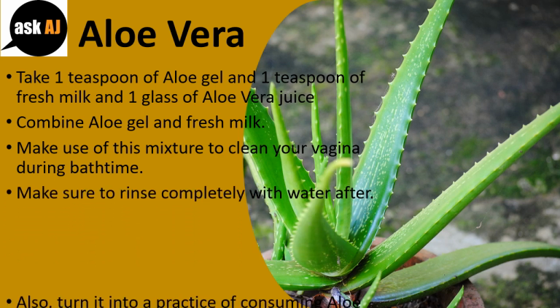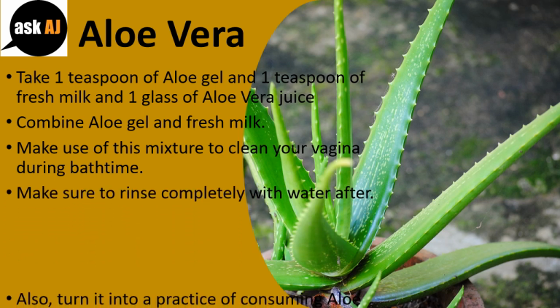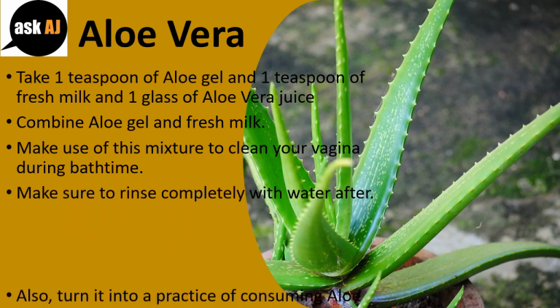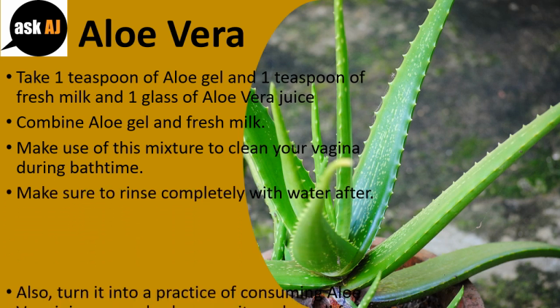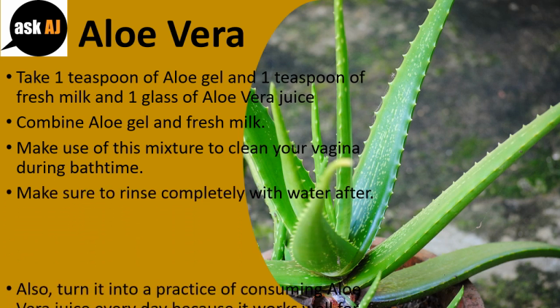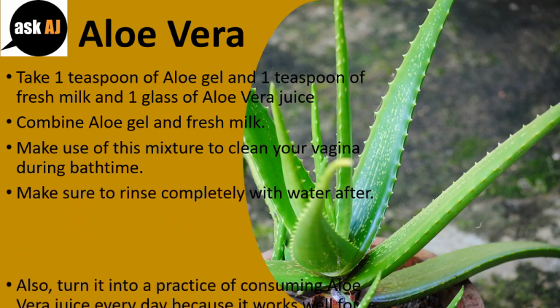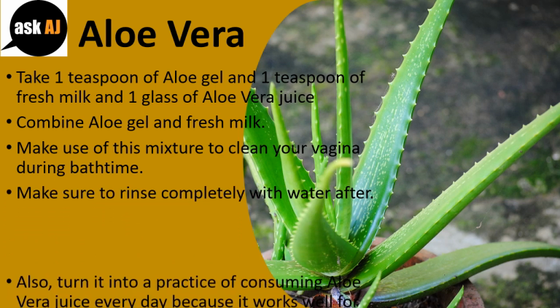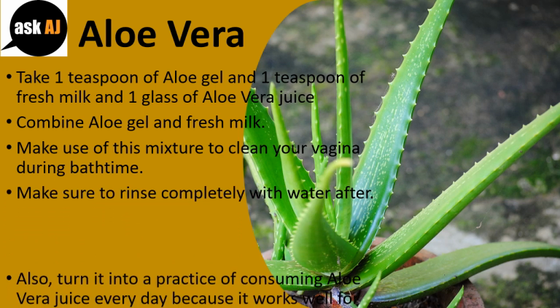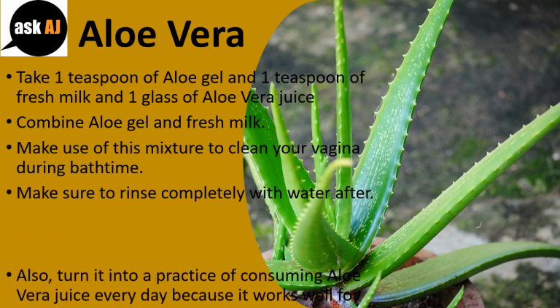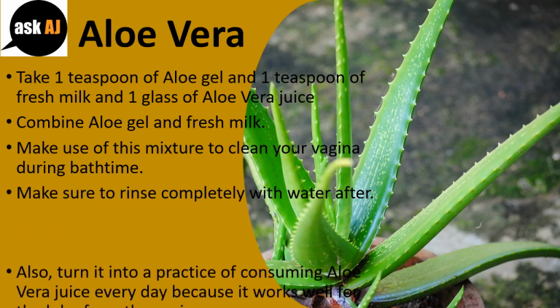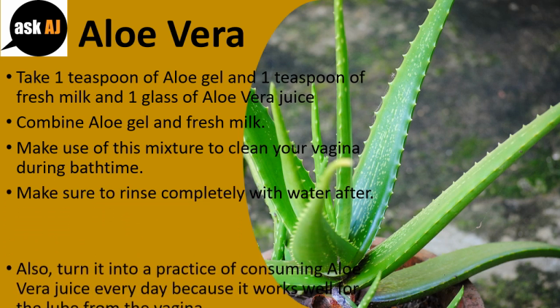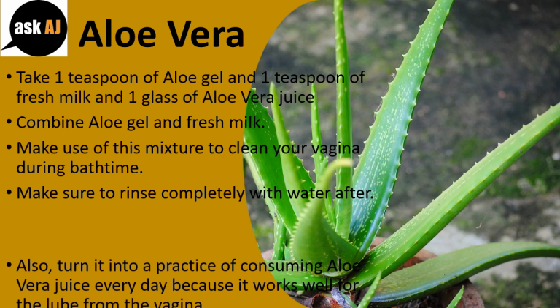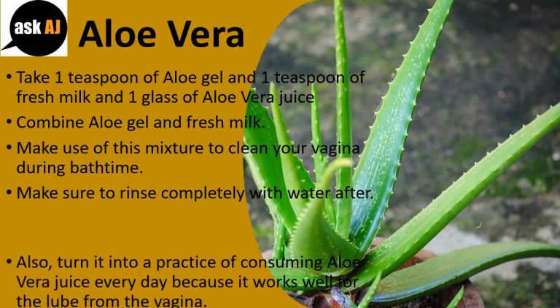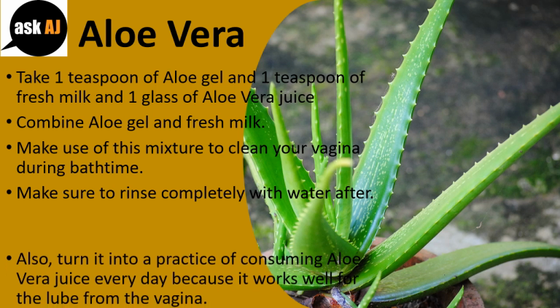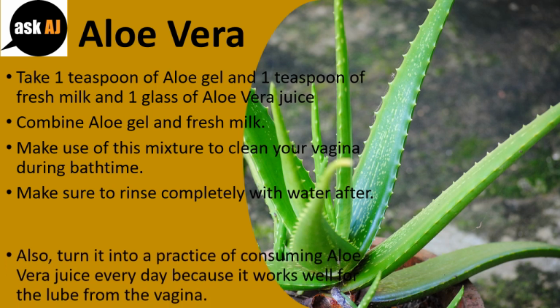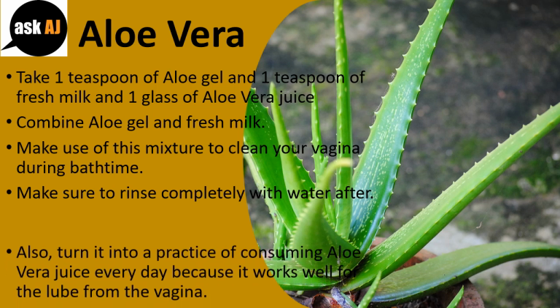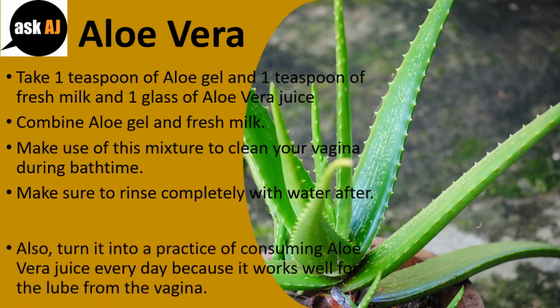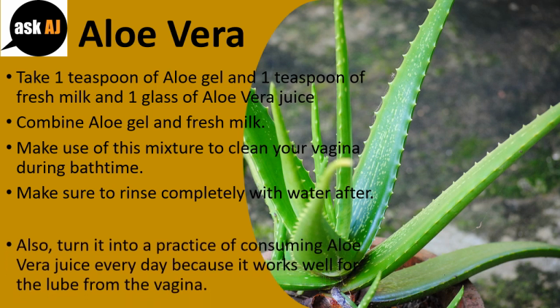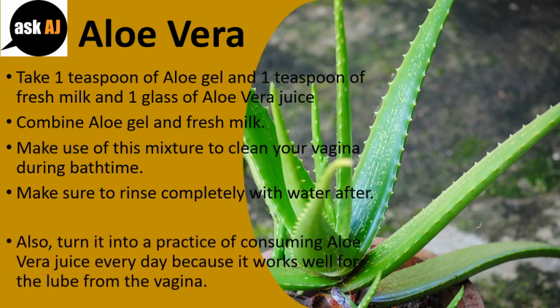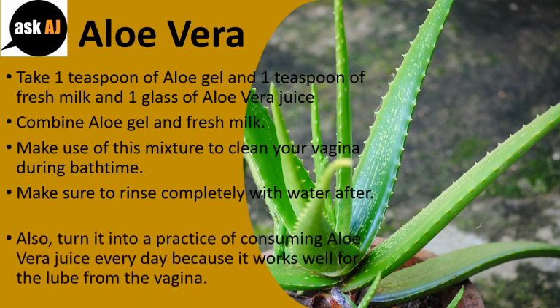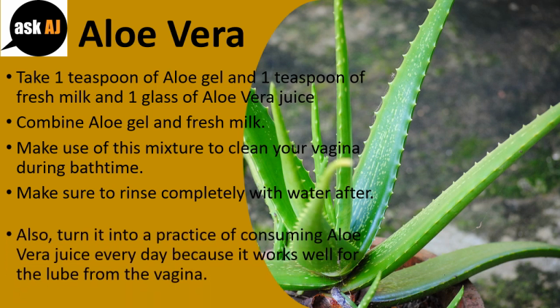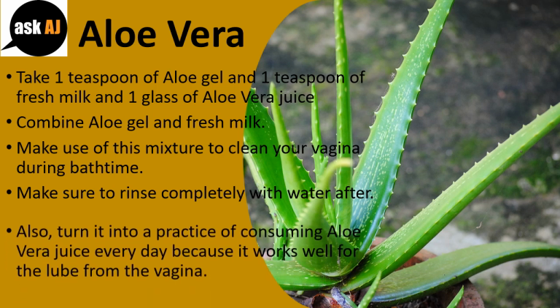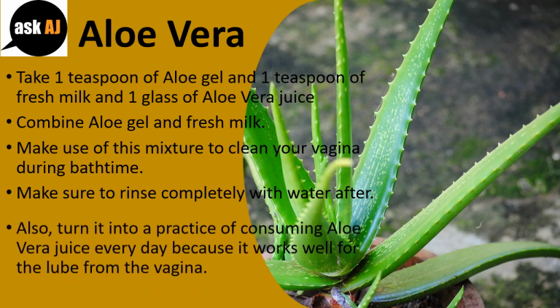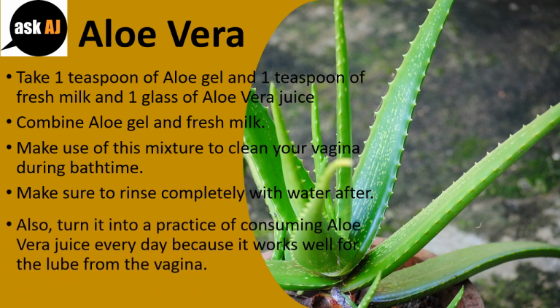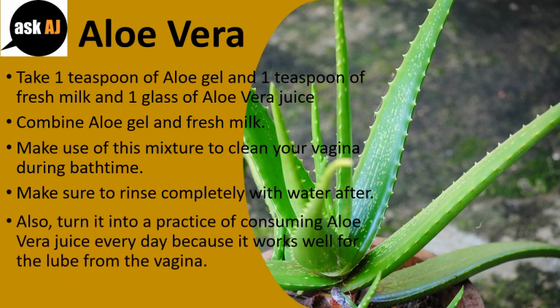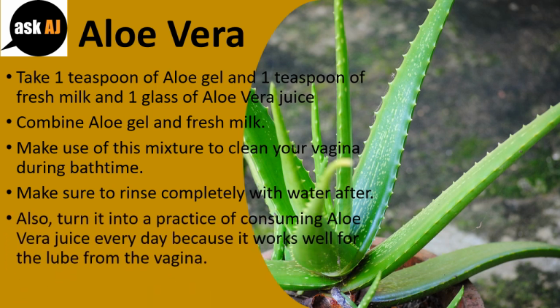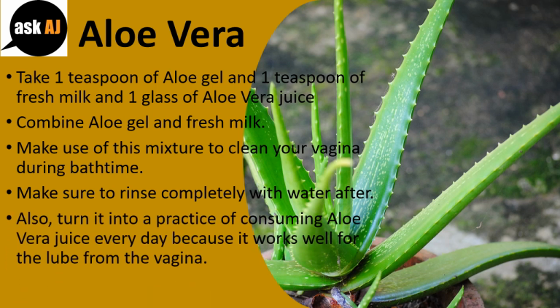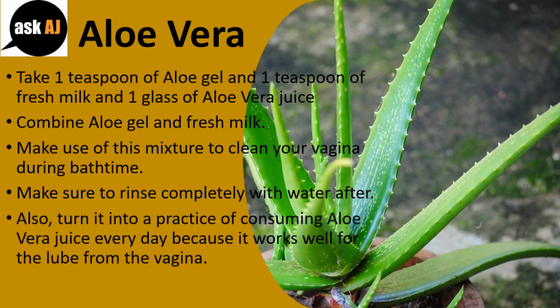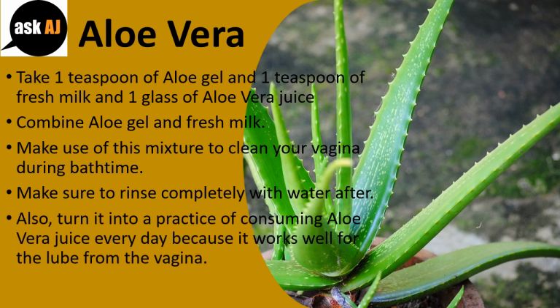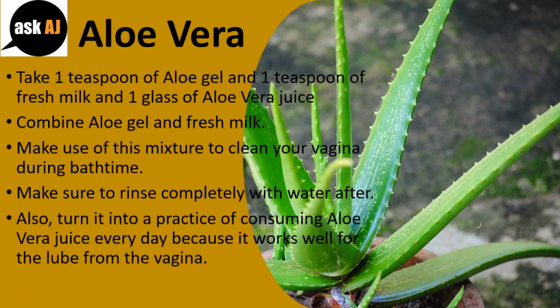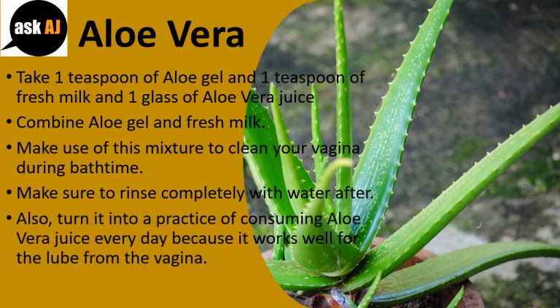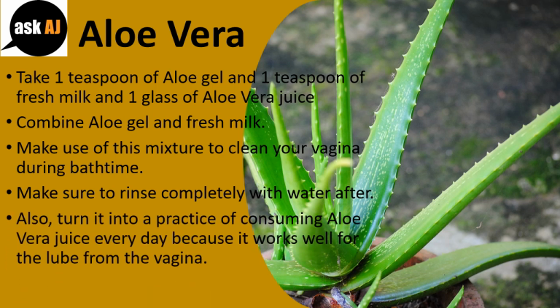Also, make it a practice of consuming aloe vera juice every day, because it helps with lubrication of the vagina.